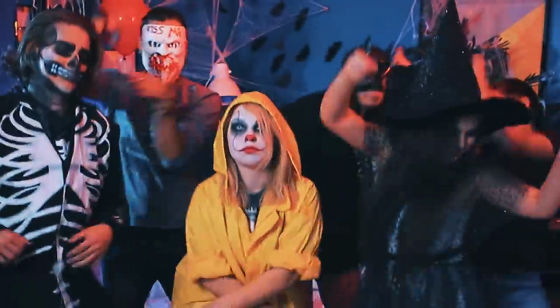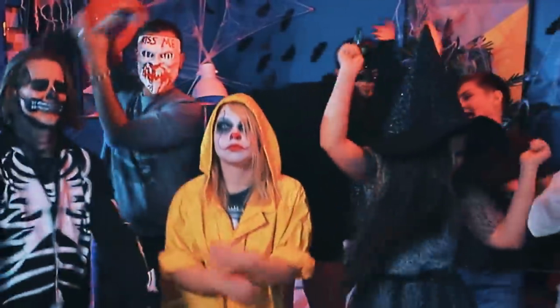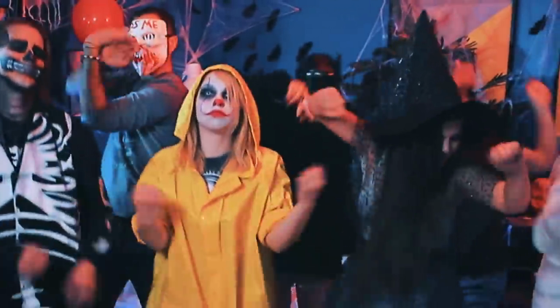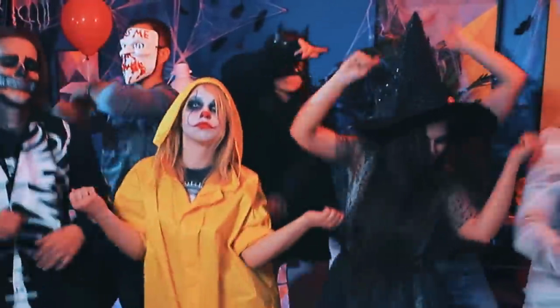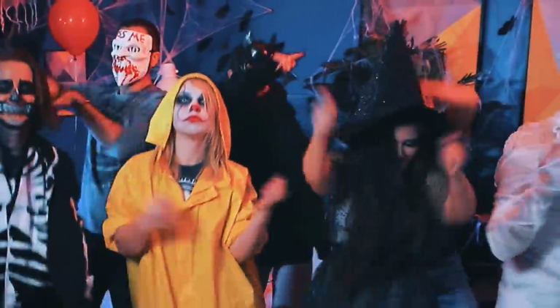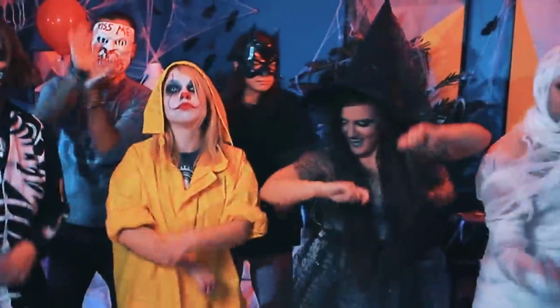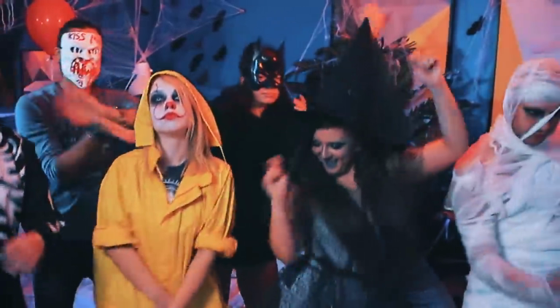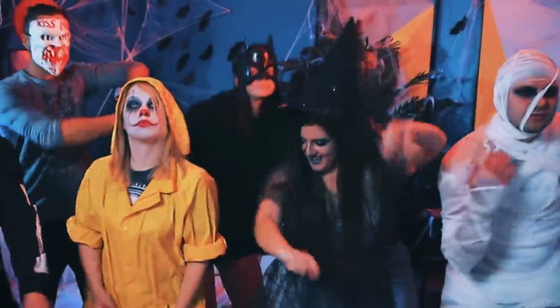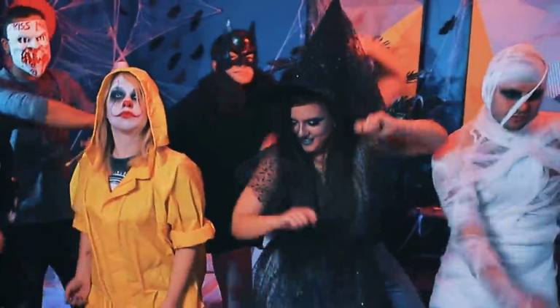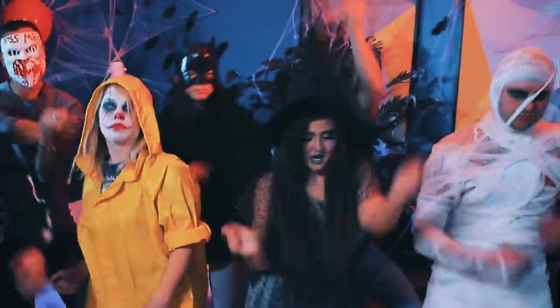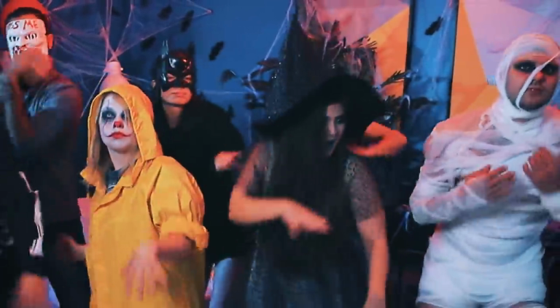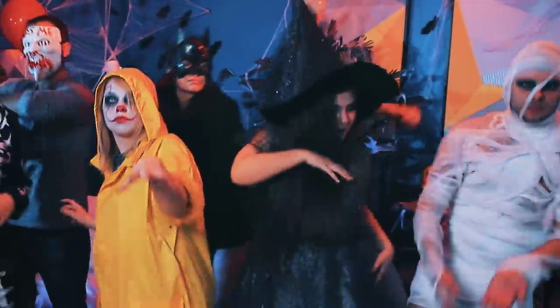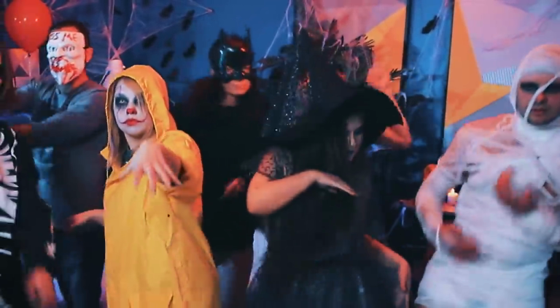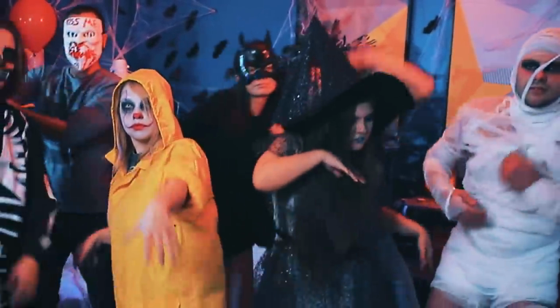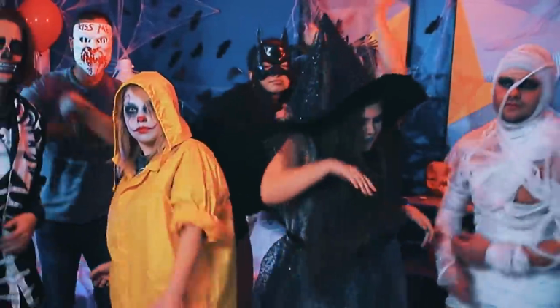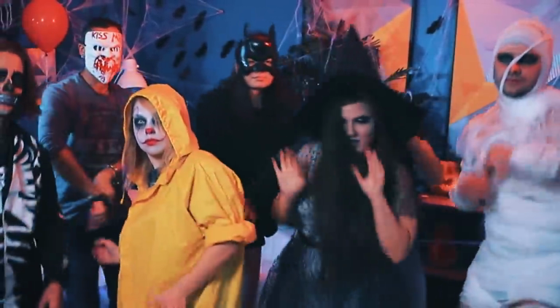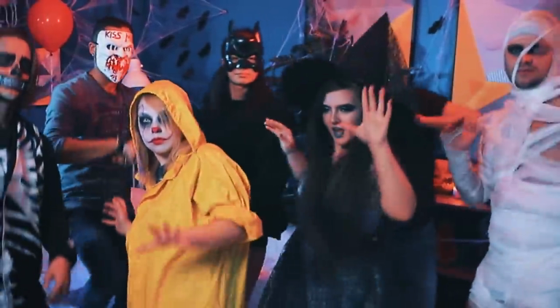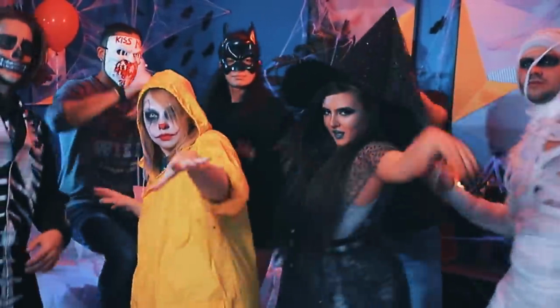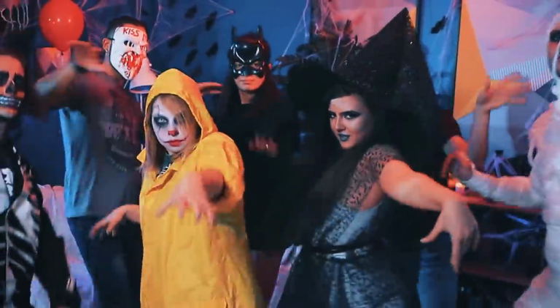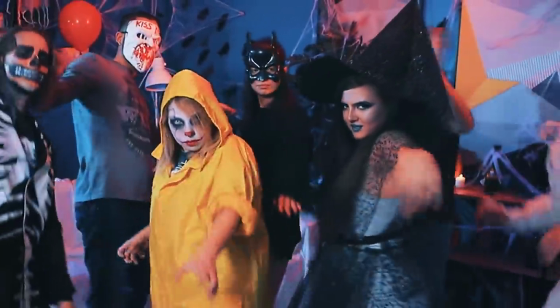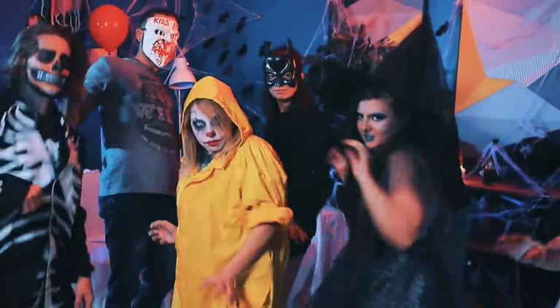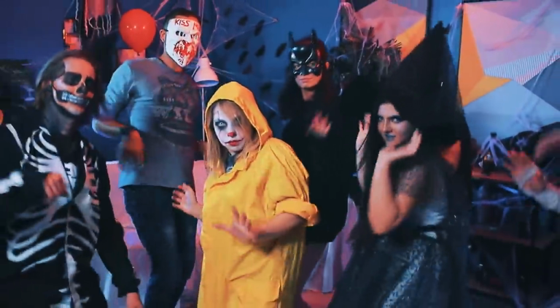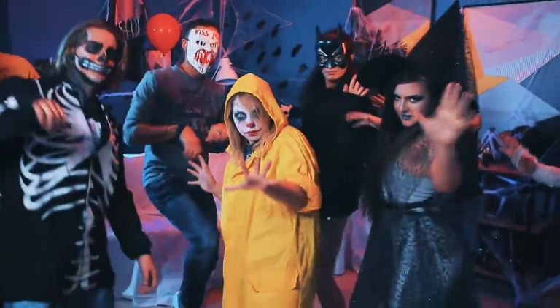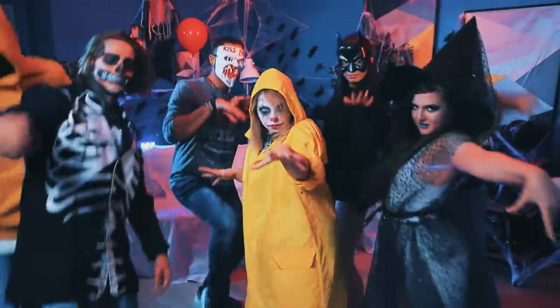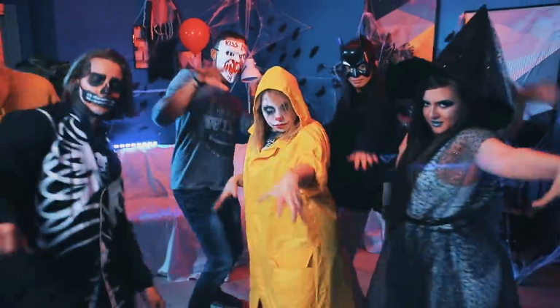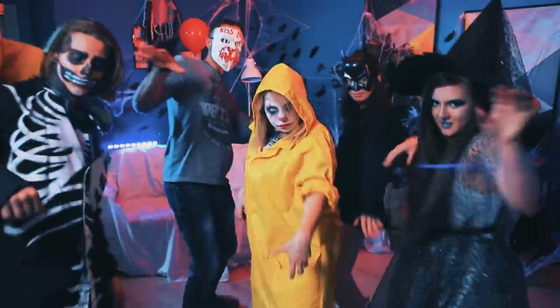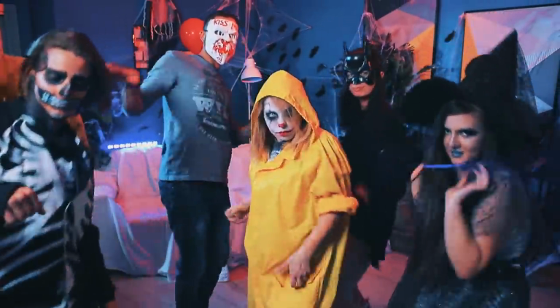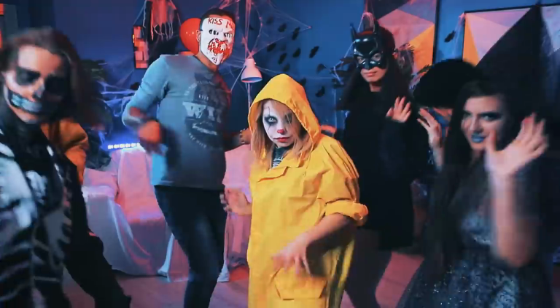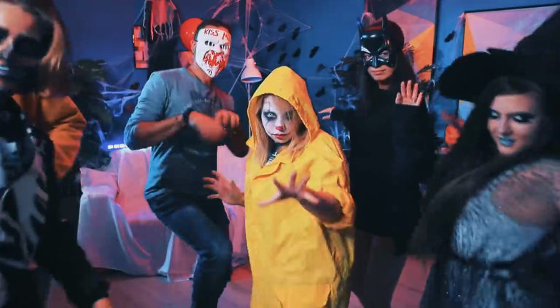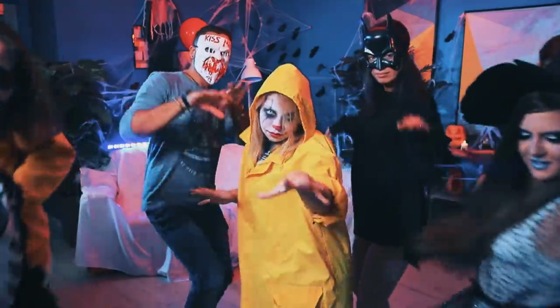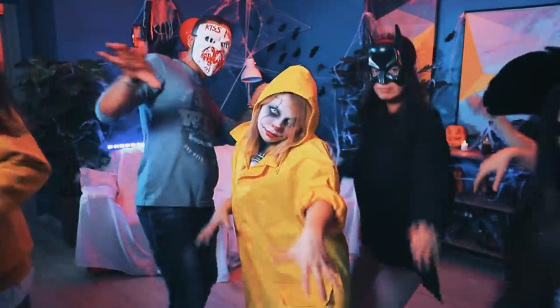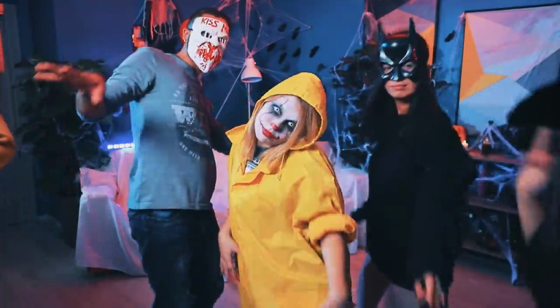The scariest party in the world is getting crazy! Welcome to the Halloween Shake!